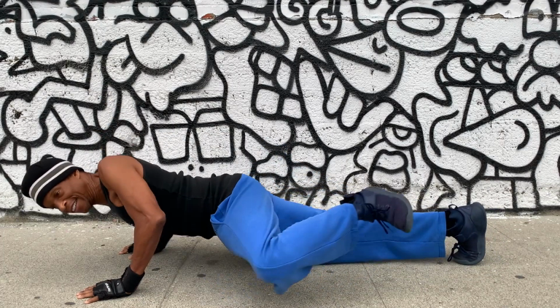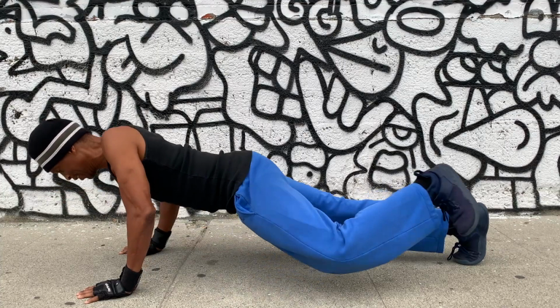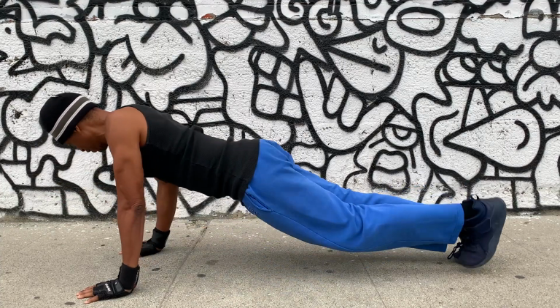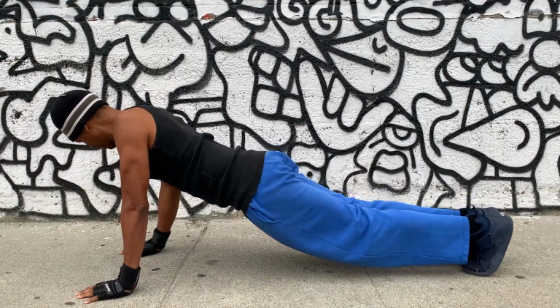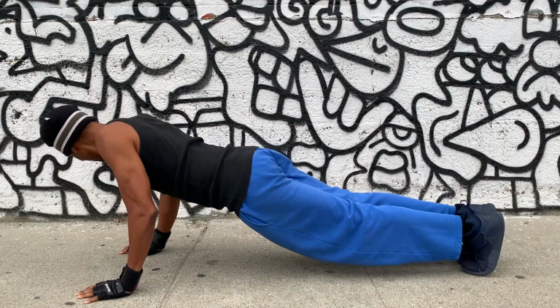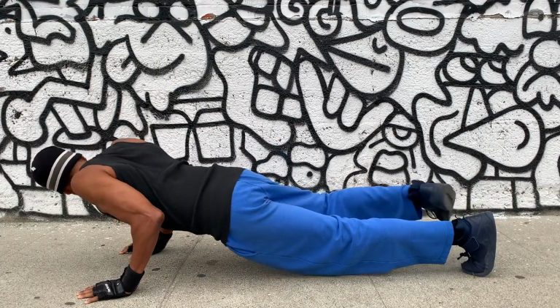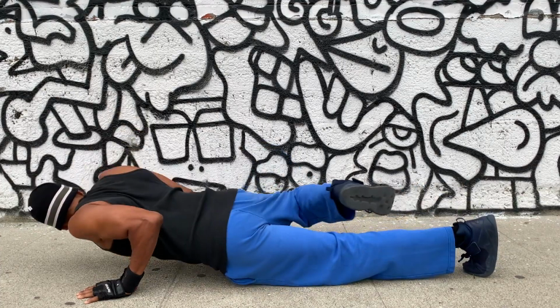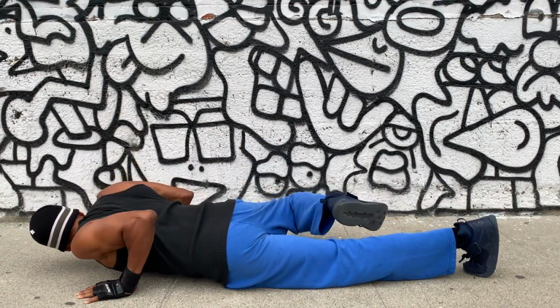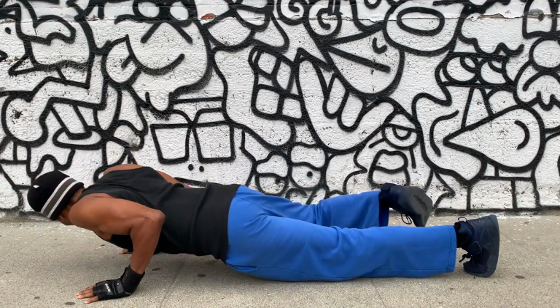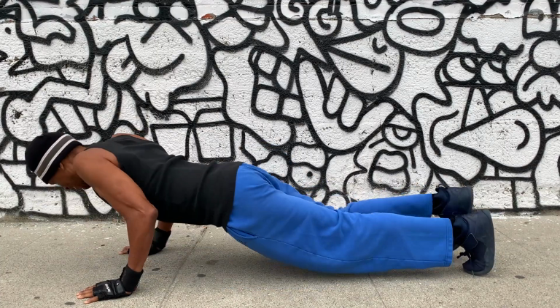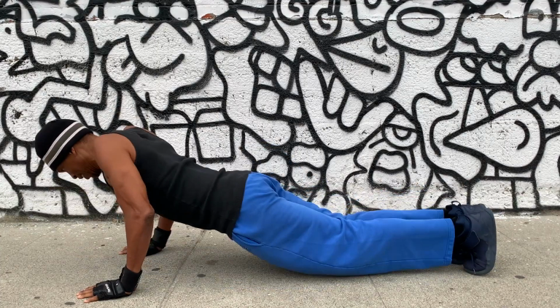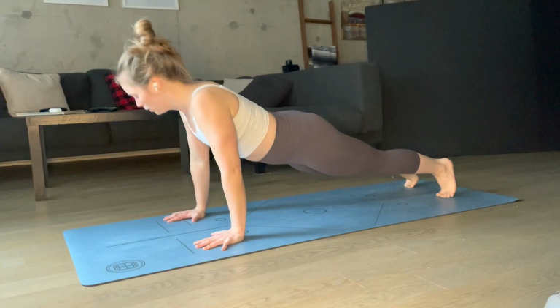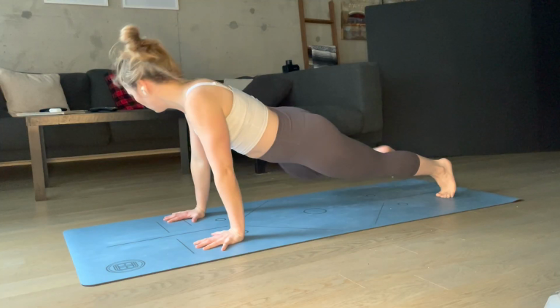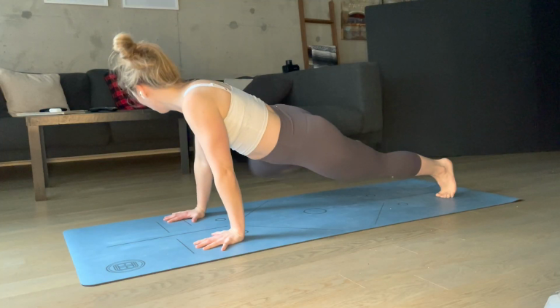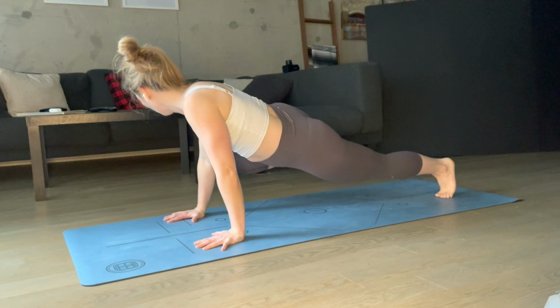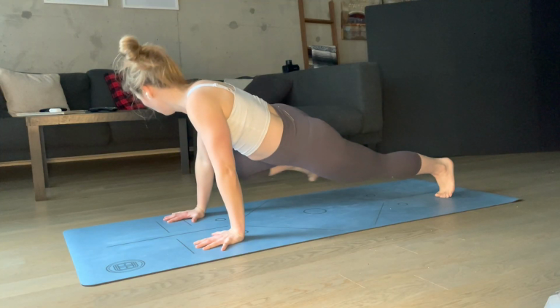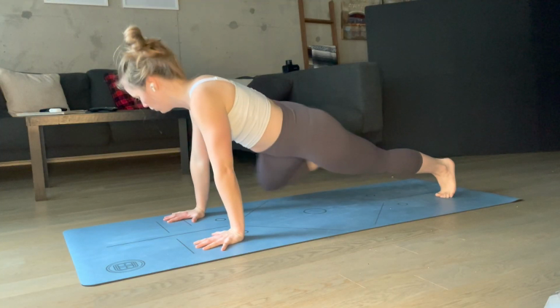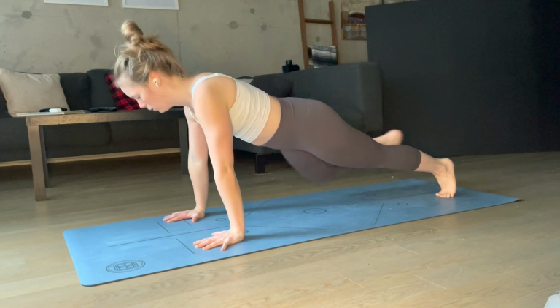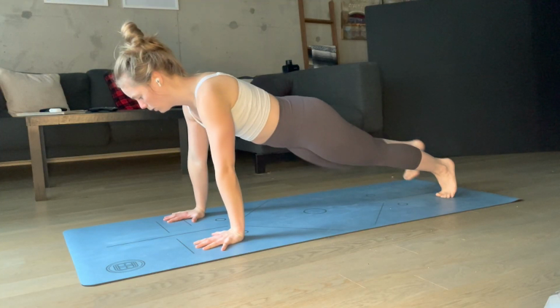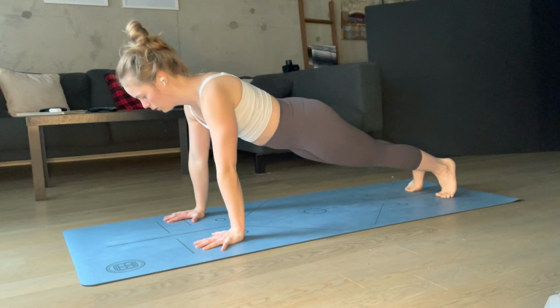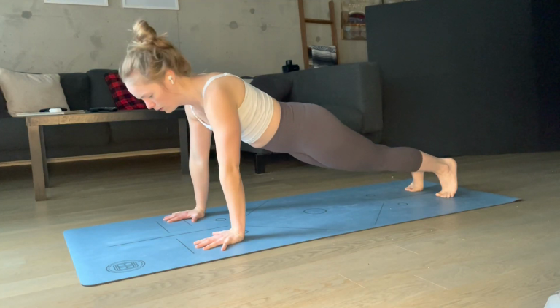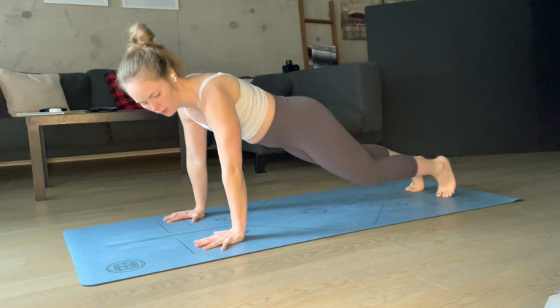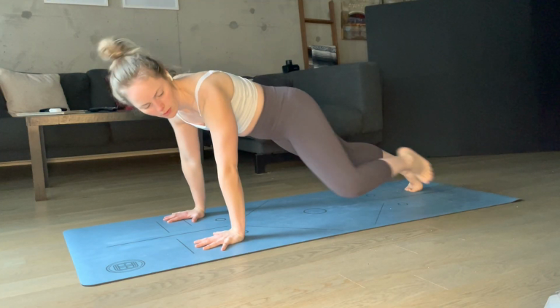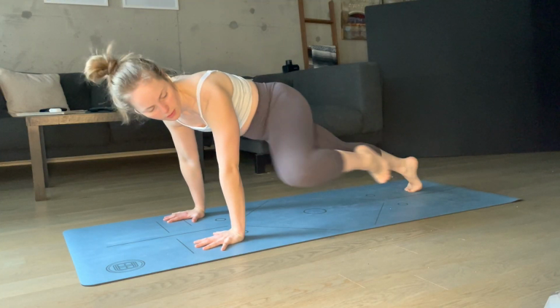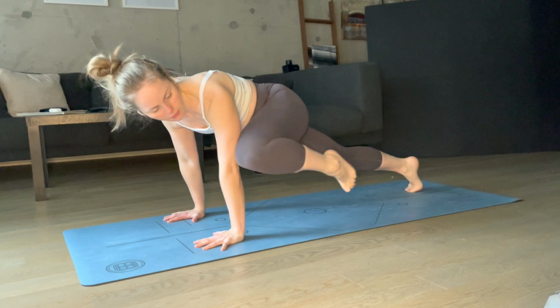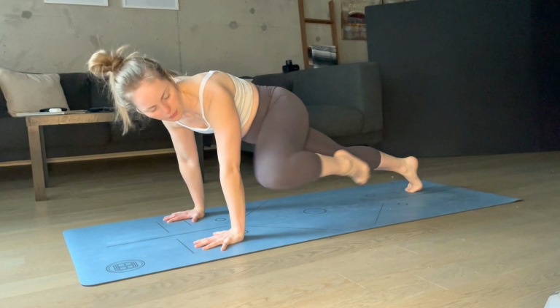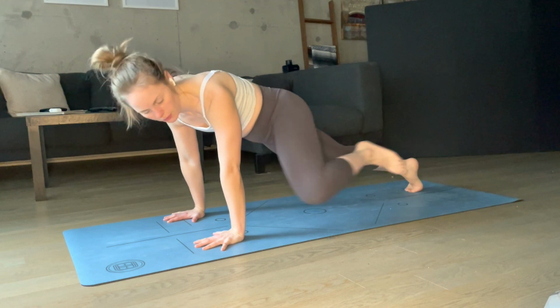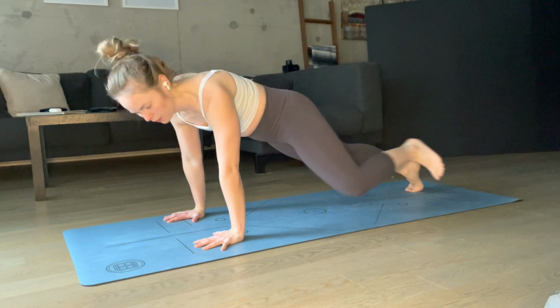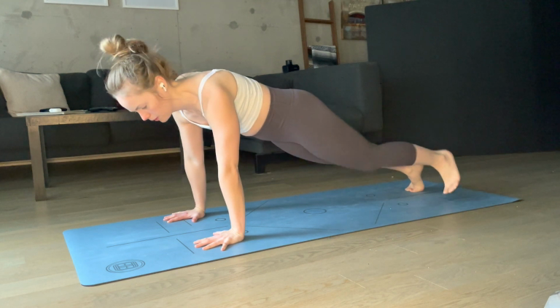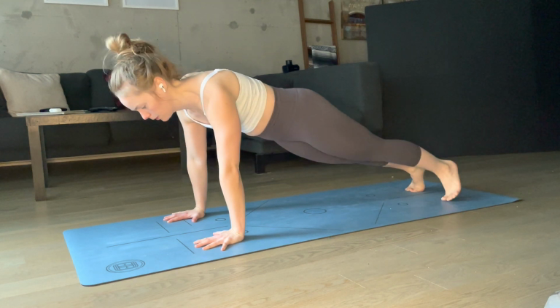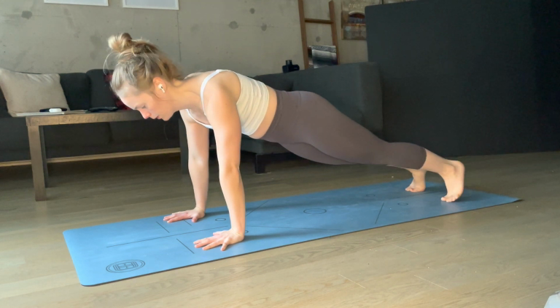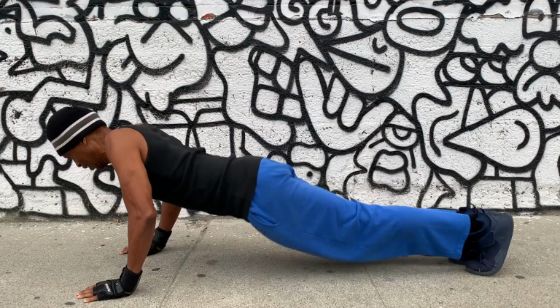If you'd like to join our freestyle push-up challenge, just send us your video. All the details are in the video description below.